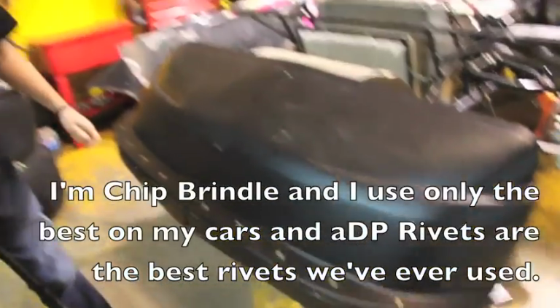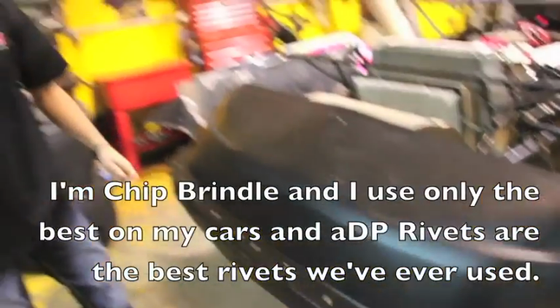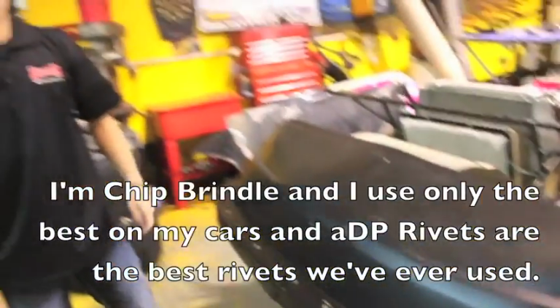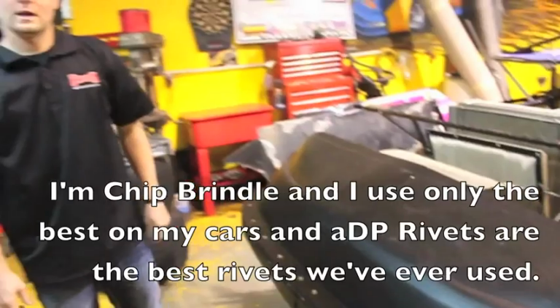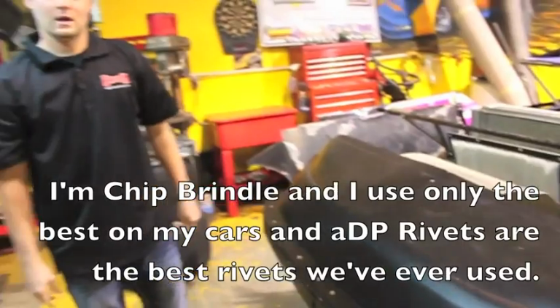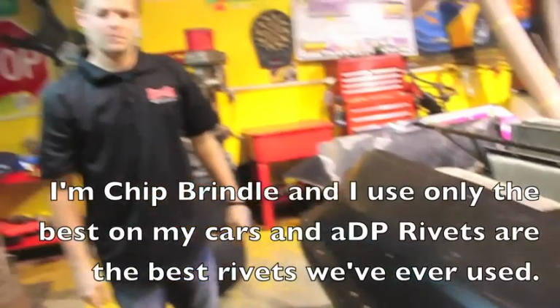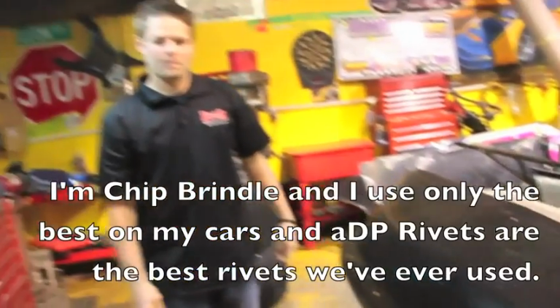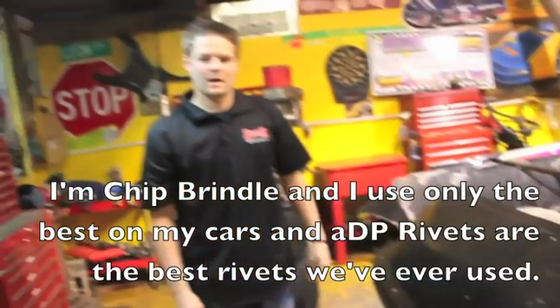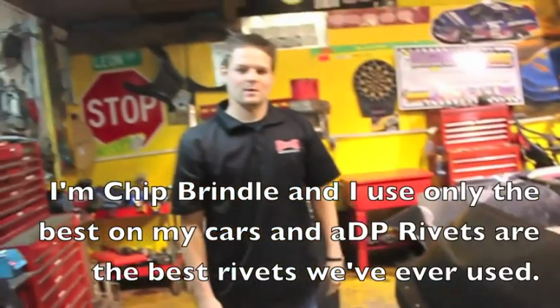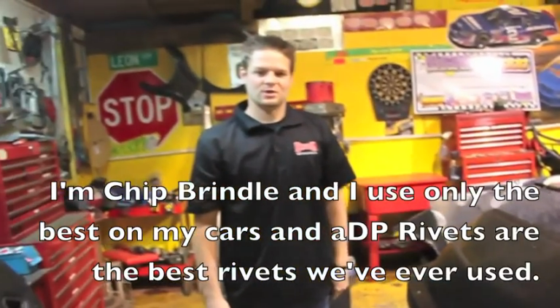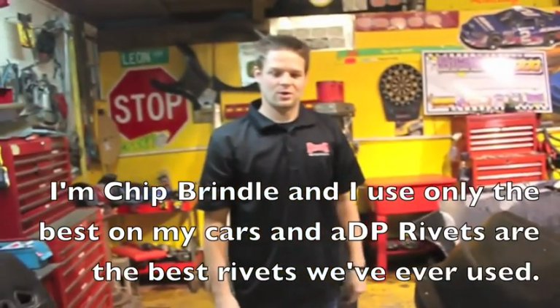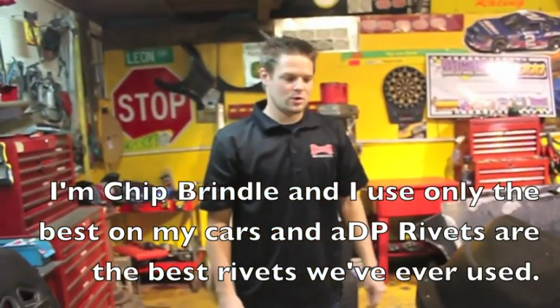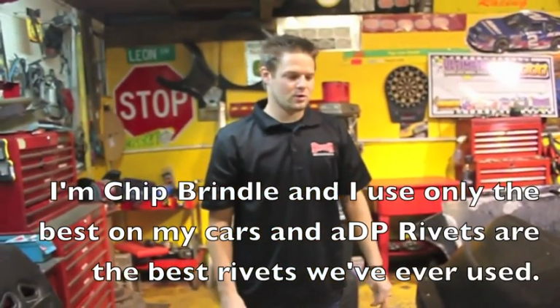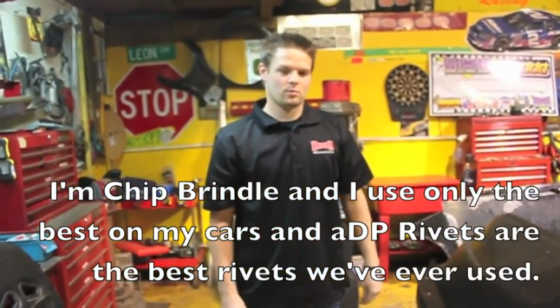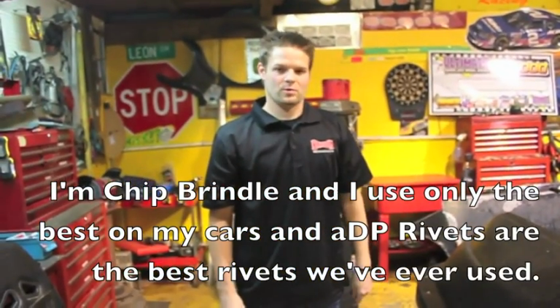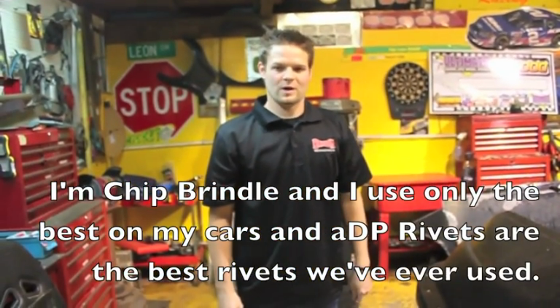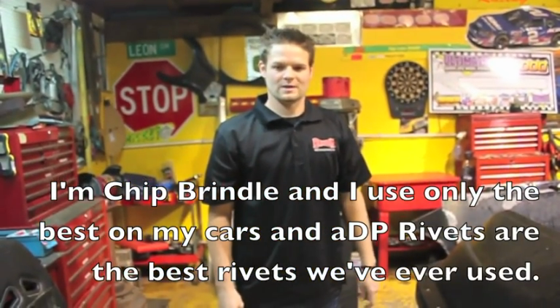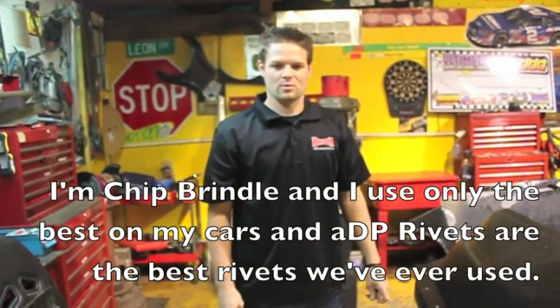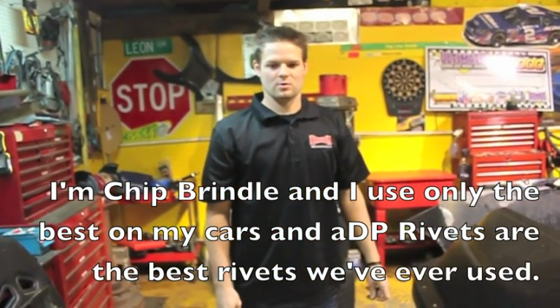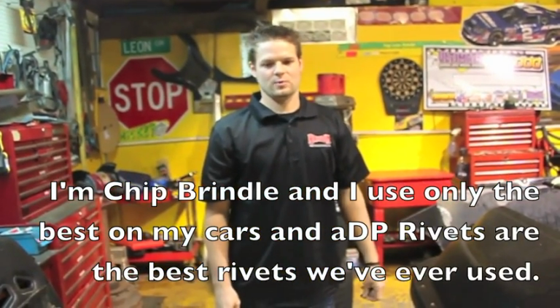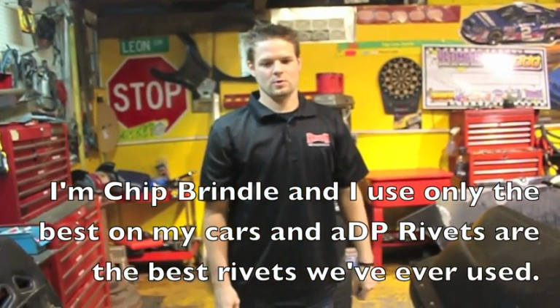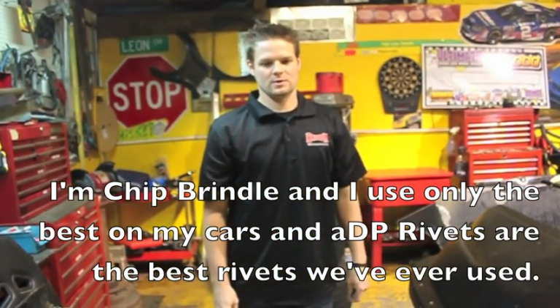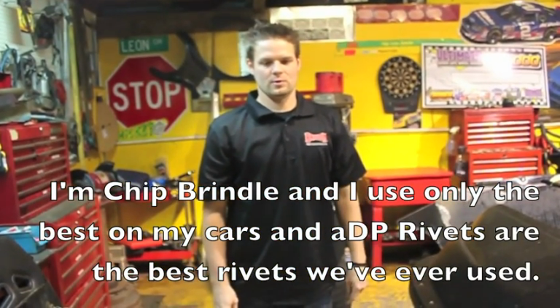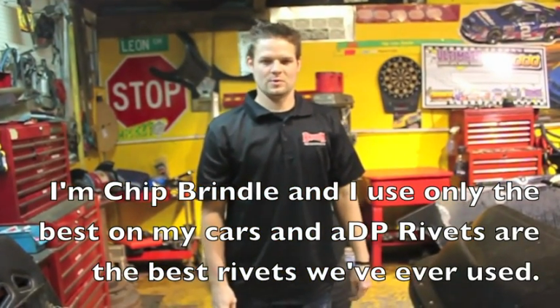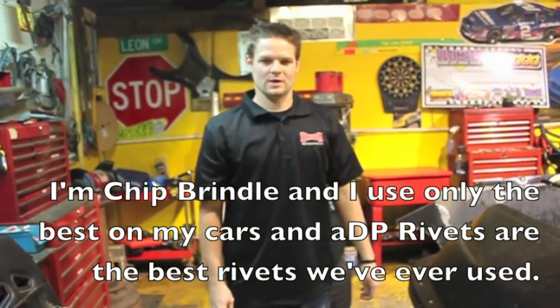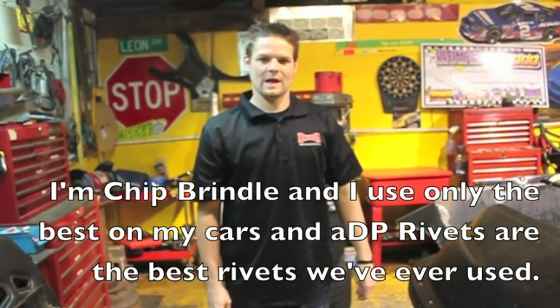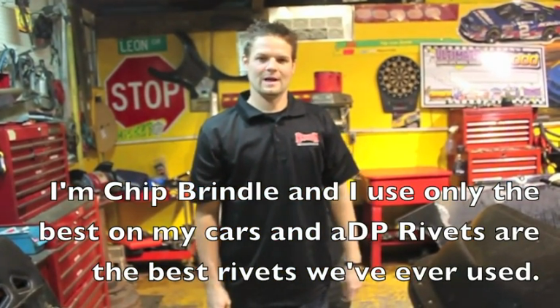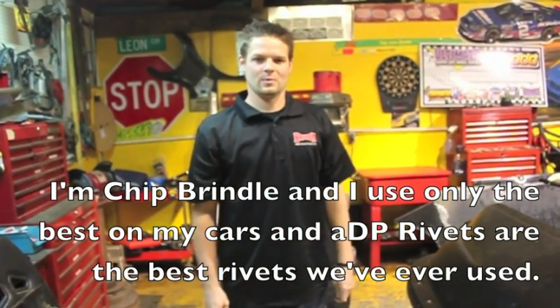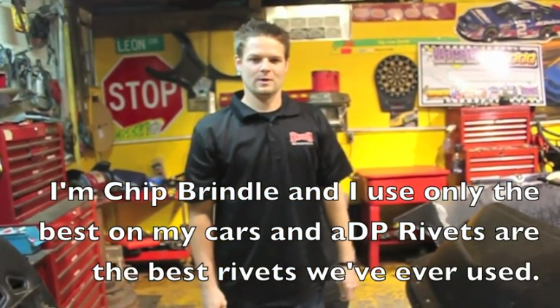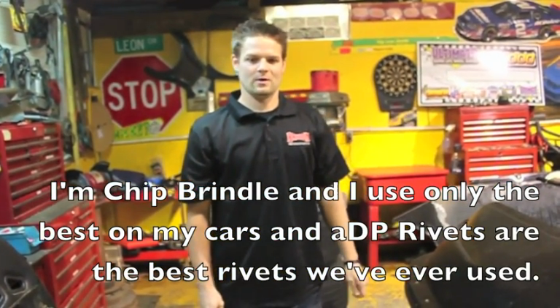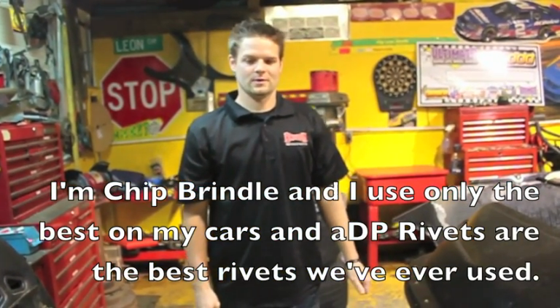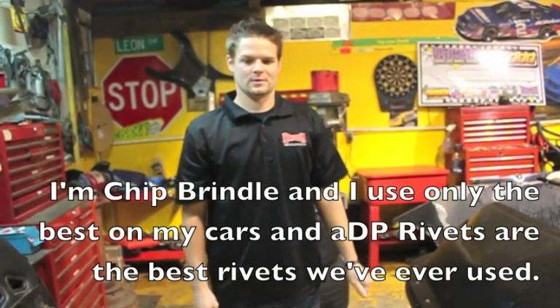My name is Chip Brindle with Bryson Motorsports, representing ADP rivets.